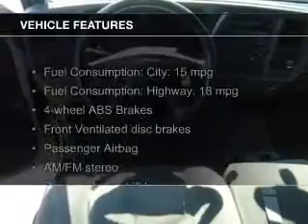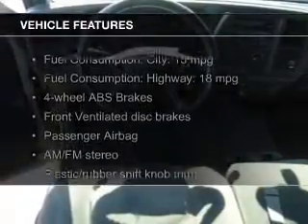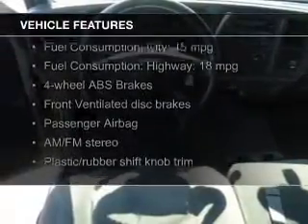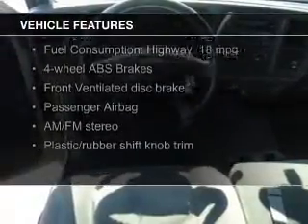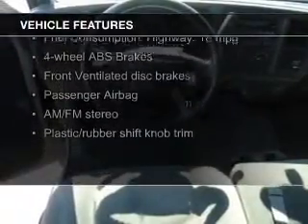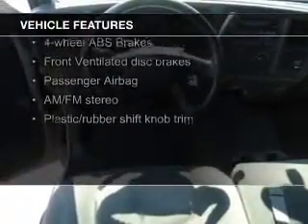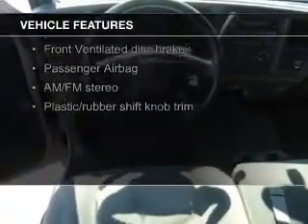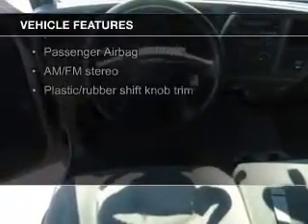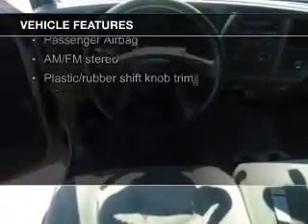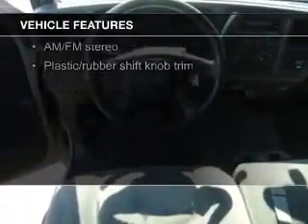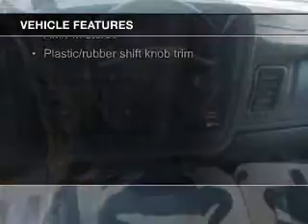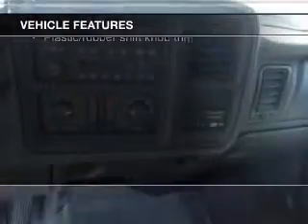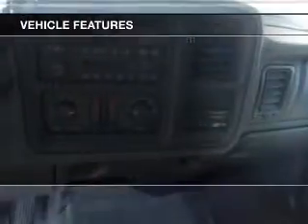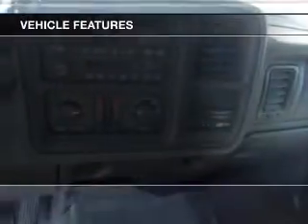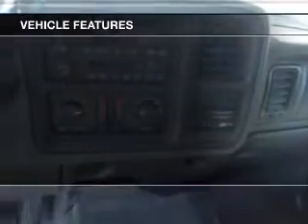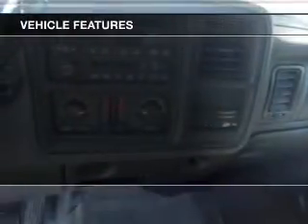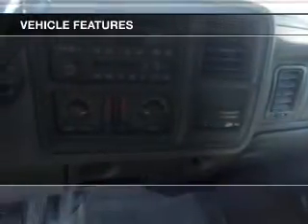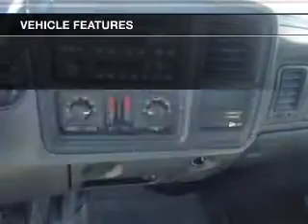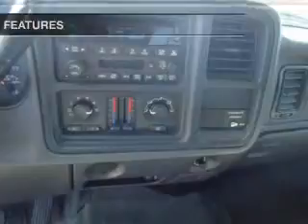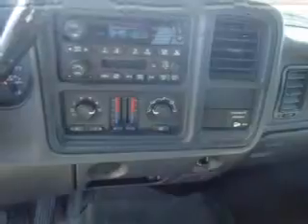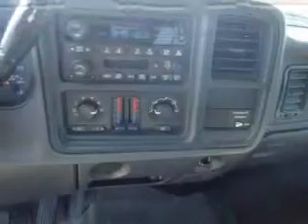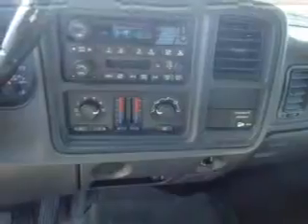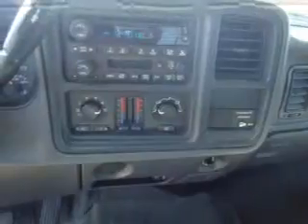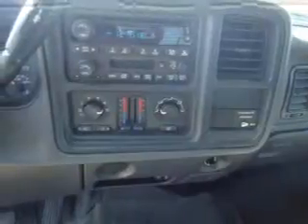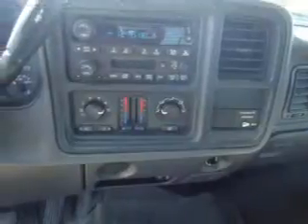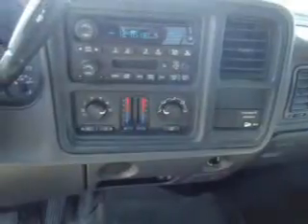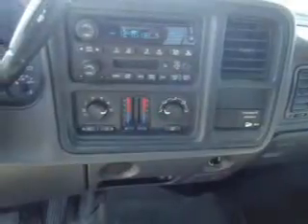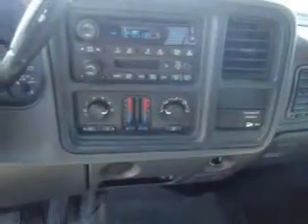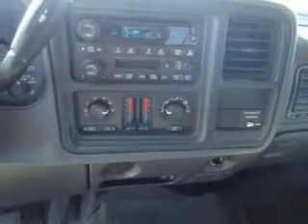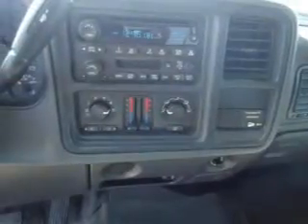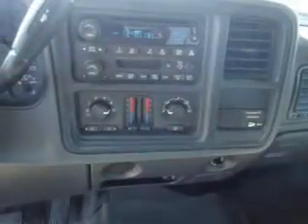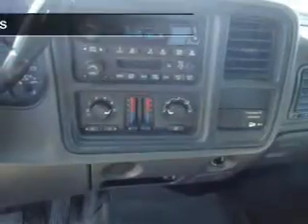The features include an adjustable tilt steering wheel, air conditioning, power steering, and AM-FM stereo.